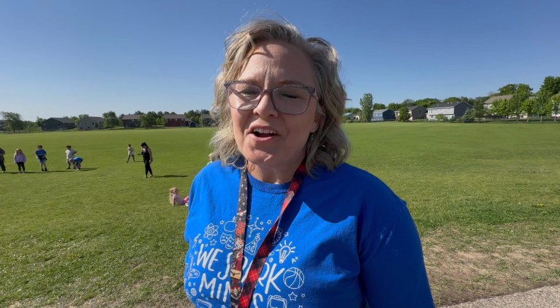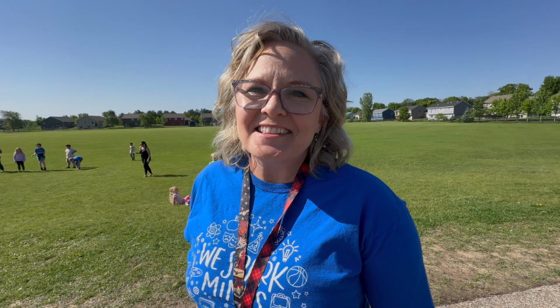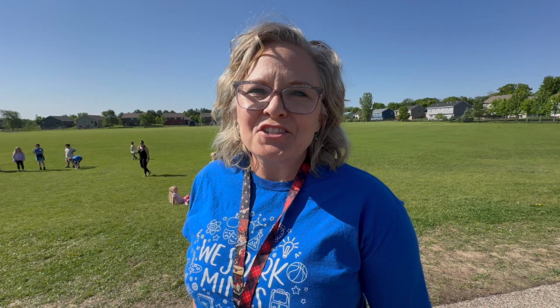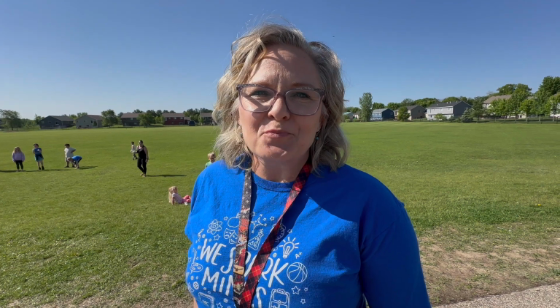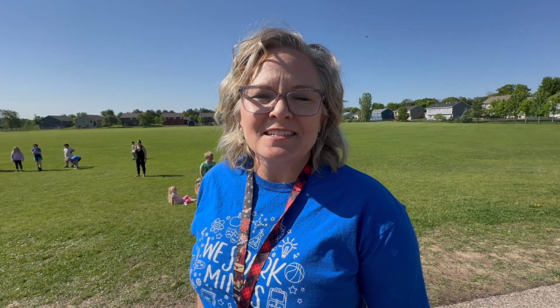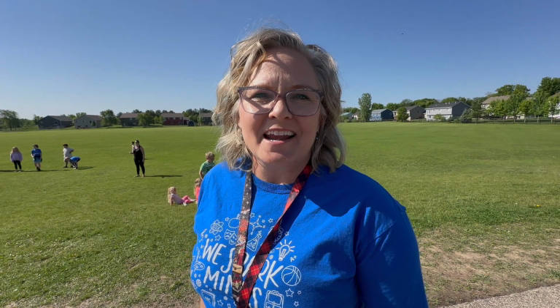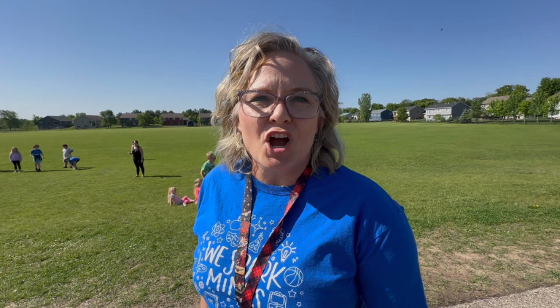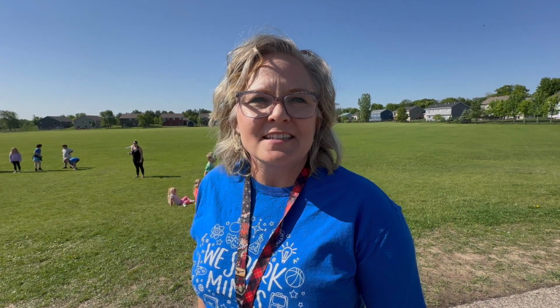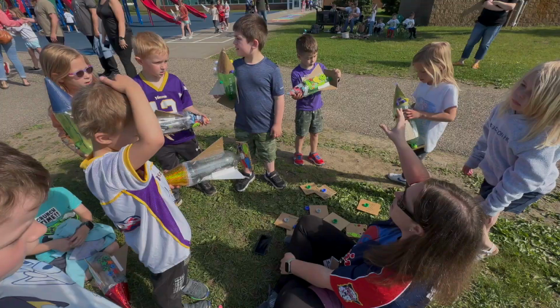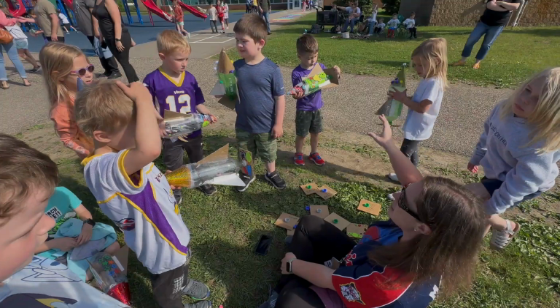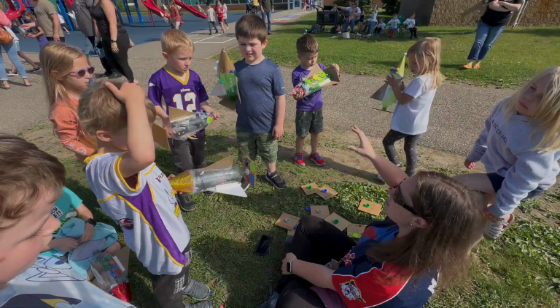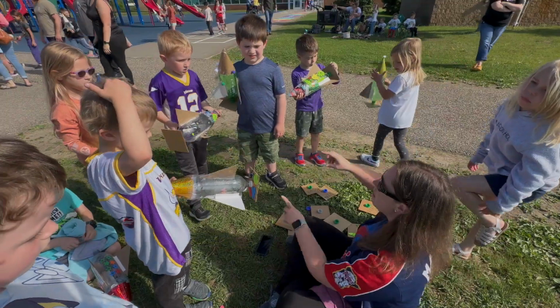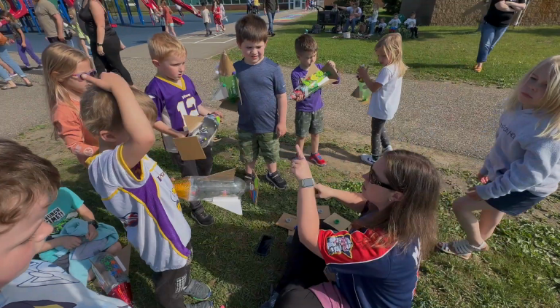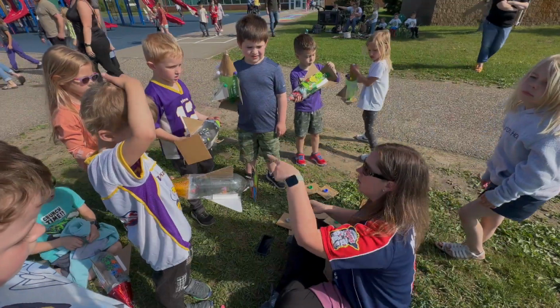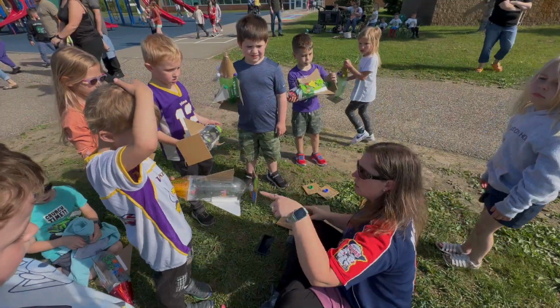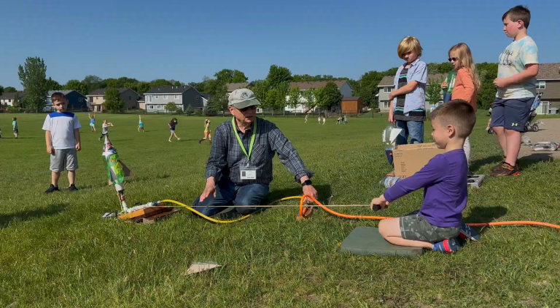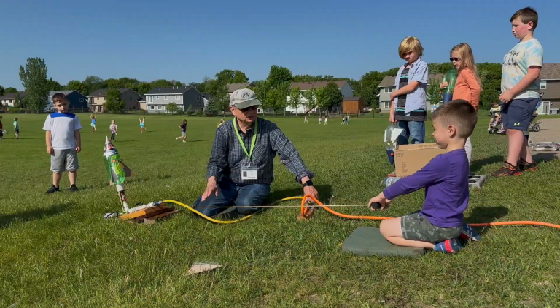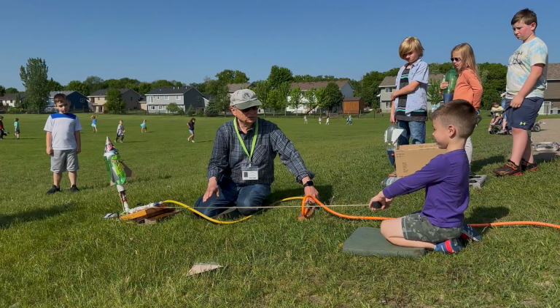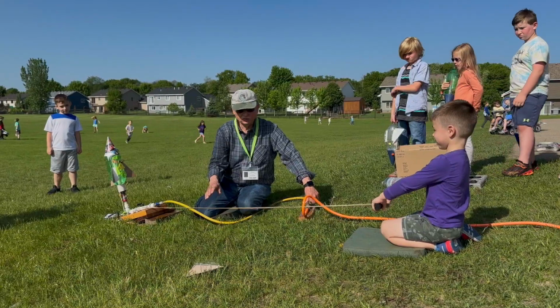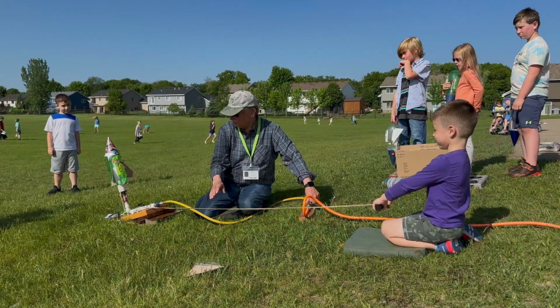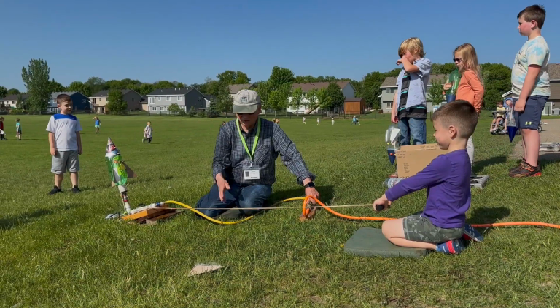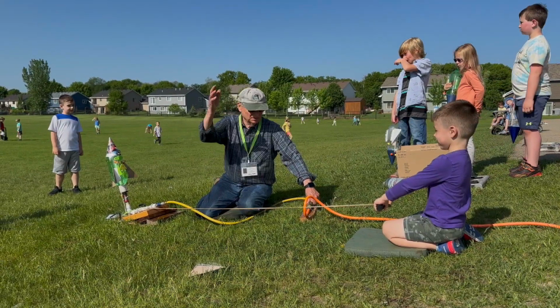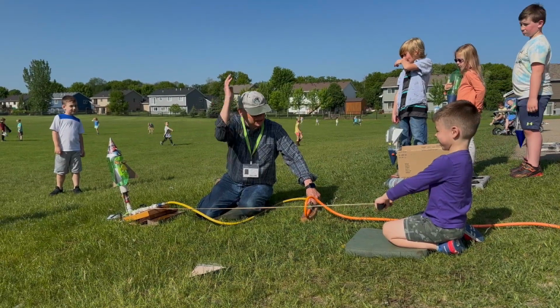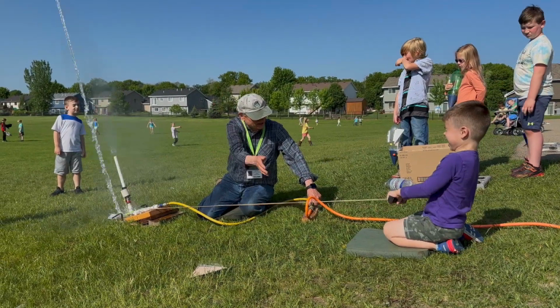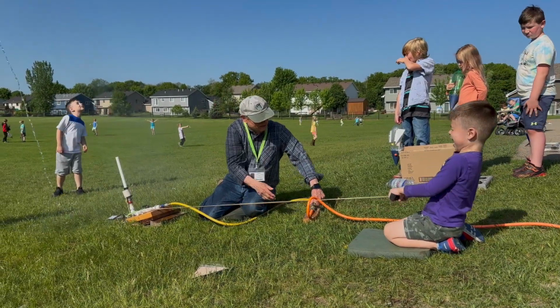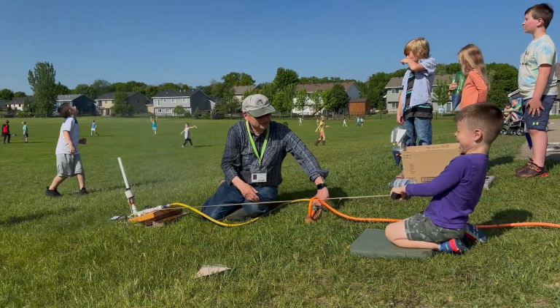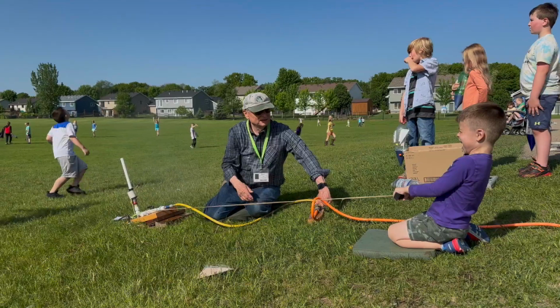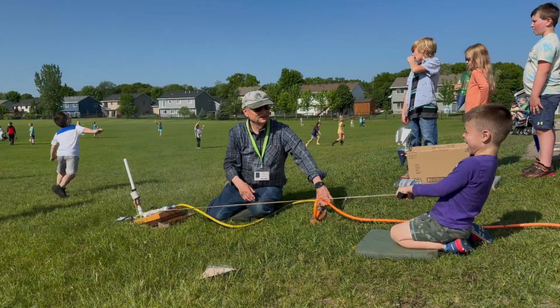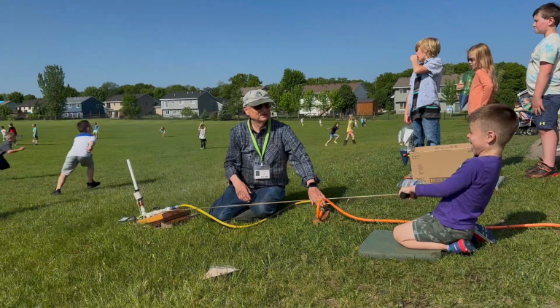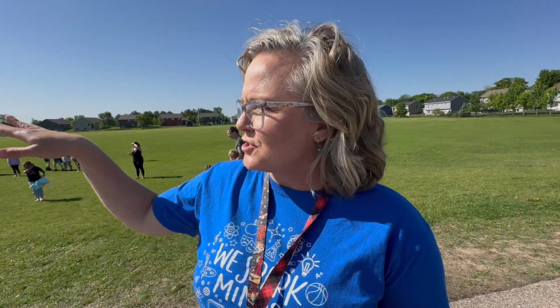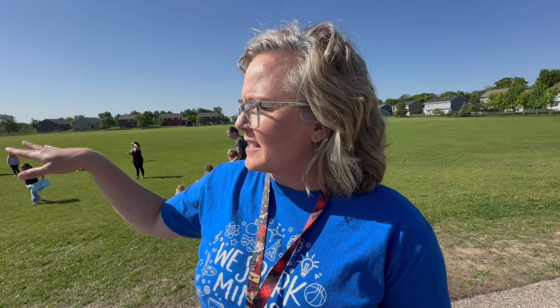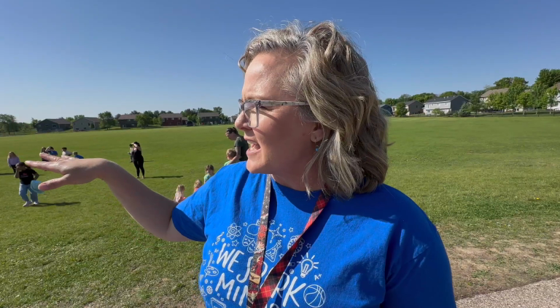All right, this is super exciting. Our STEAM kids, K through five, have partnered up with a community member, Mr. Mad Science.